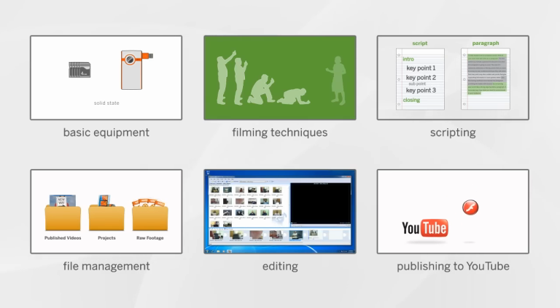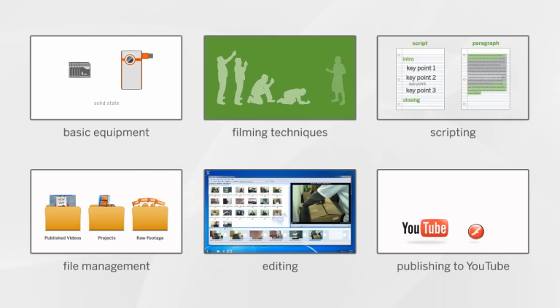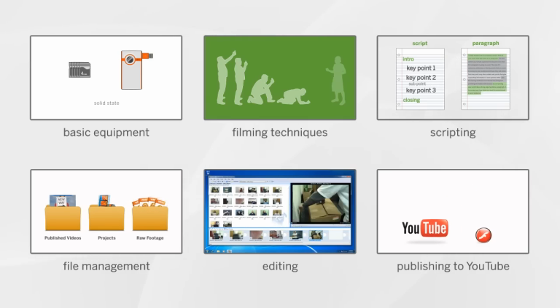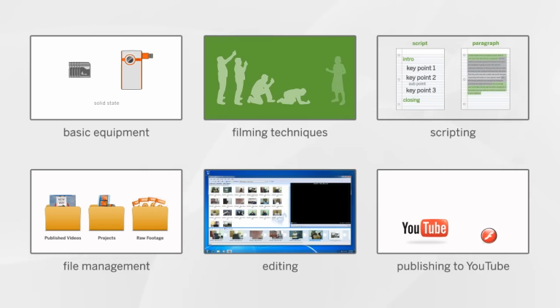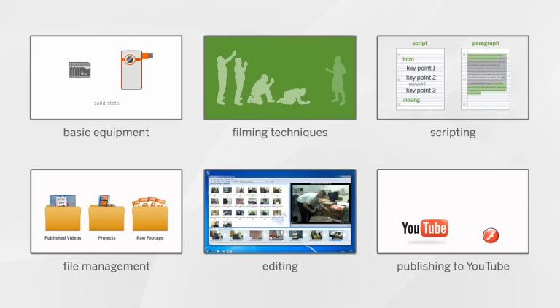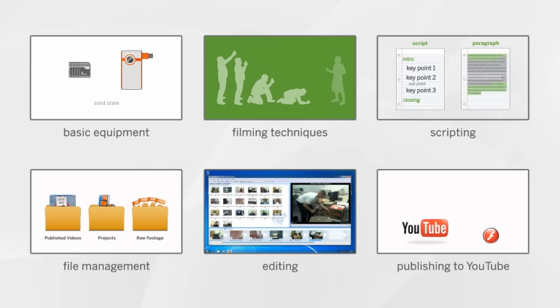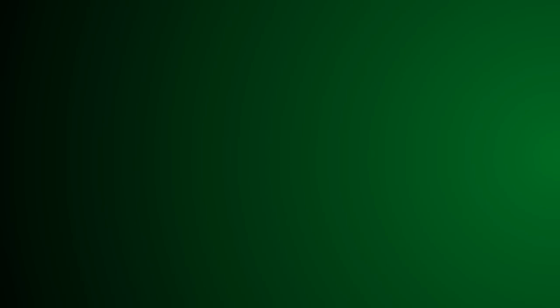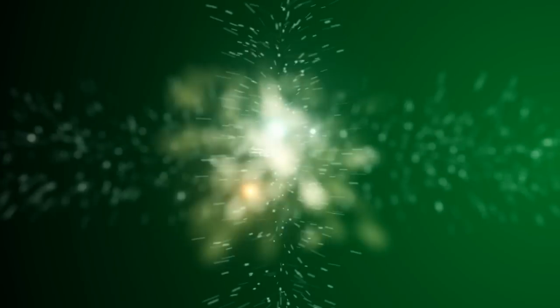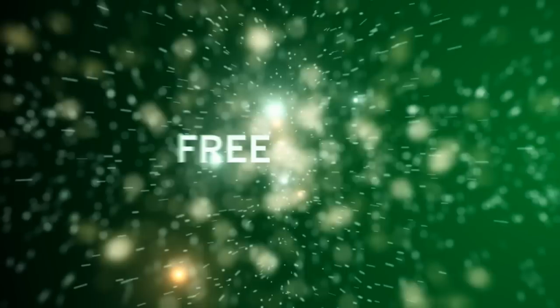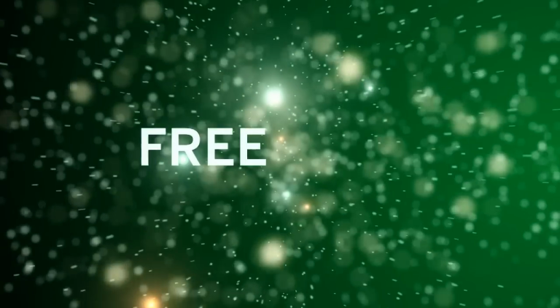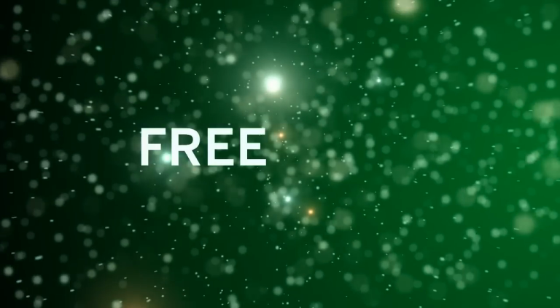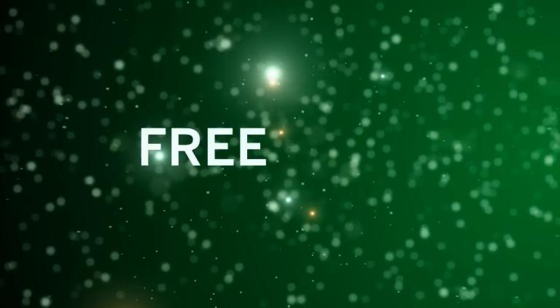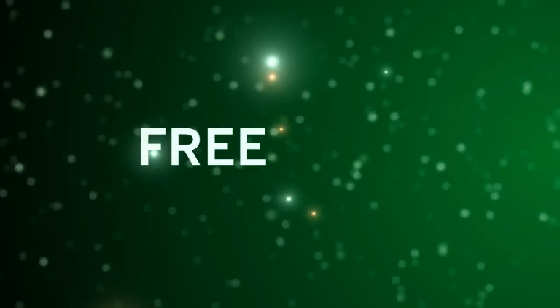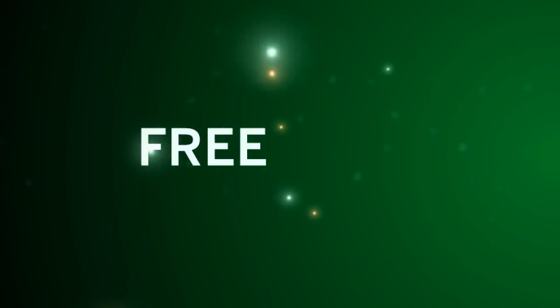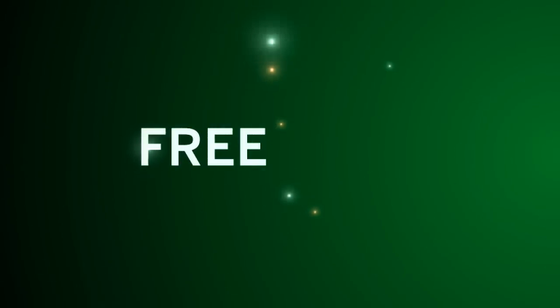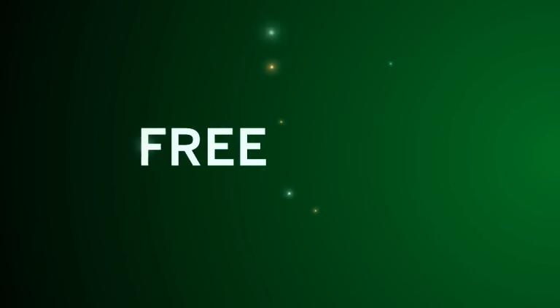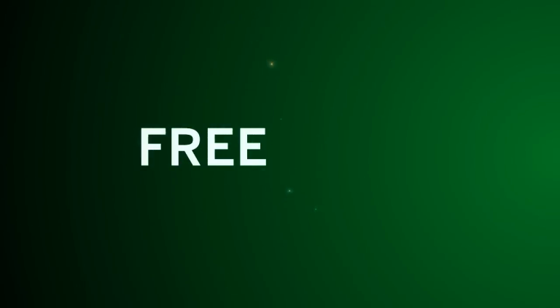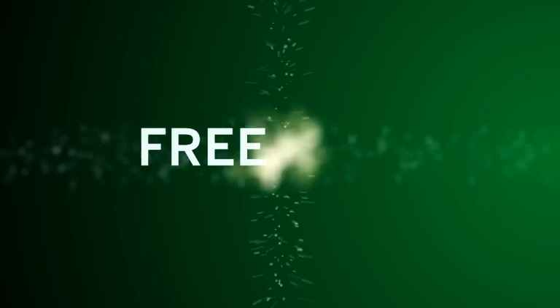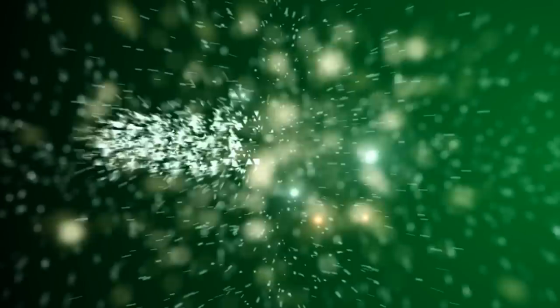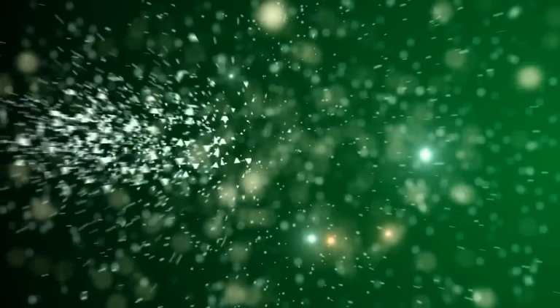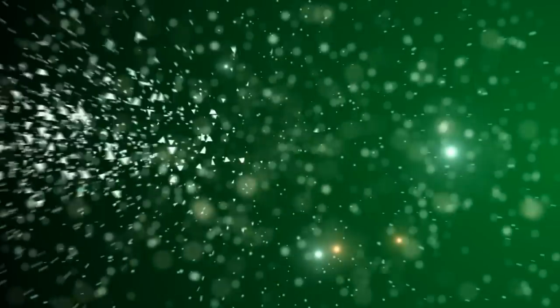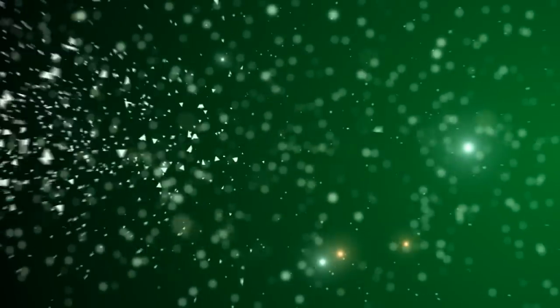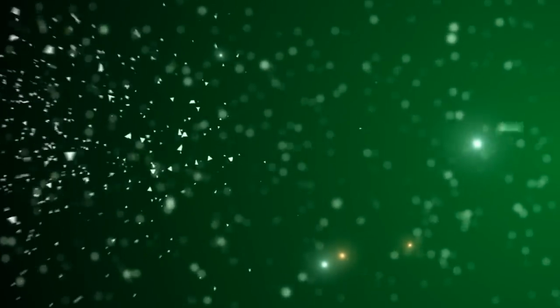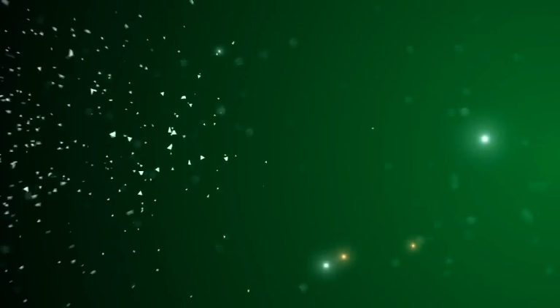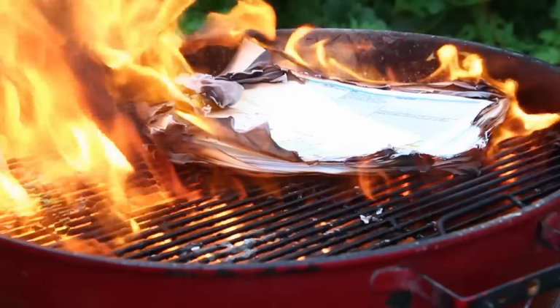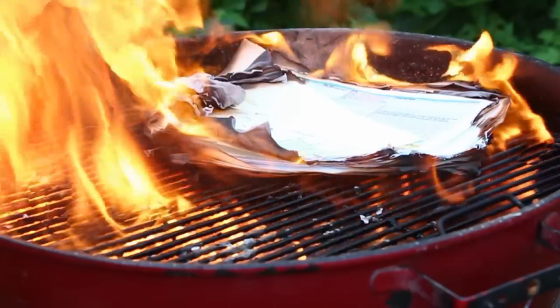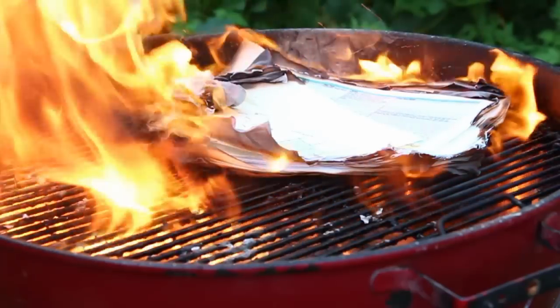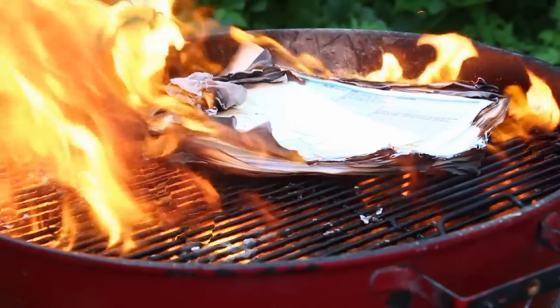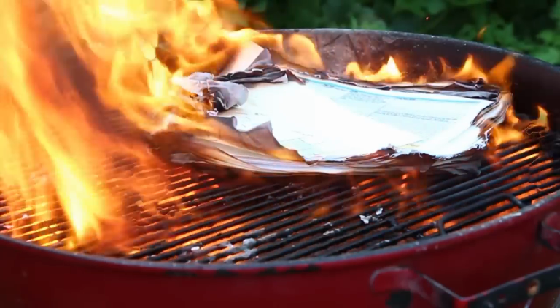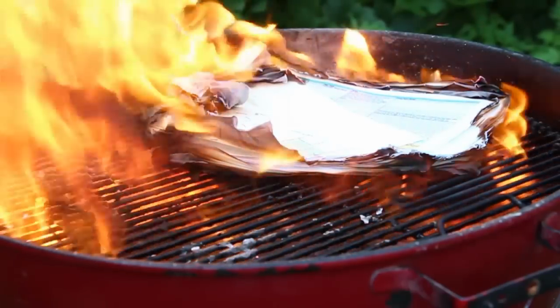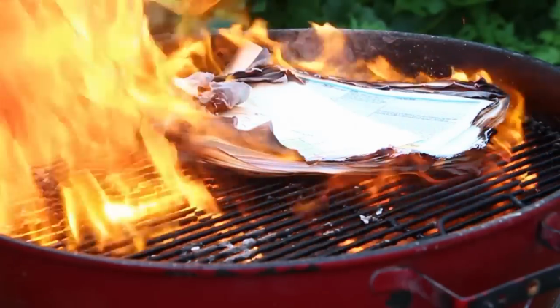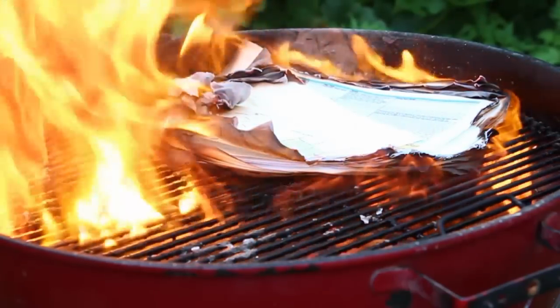And did we mention it's free? Yeah, that's right. So burn baby burn, and learn baby learn.